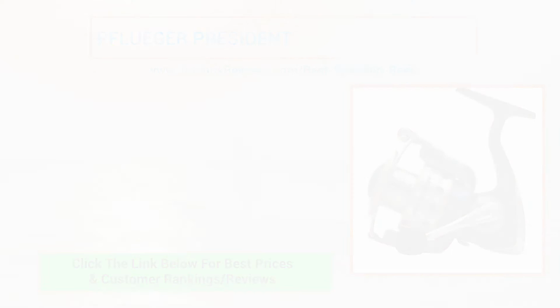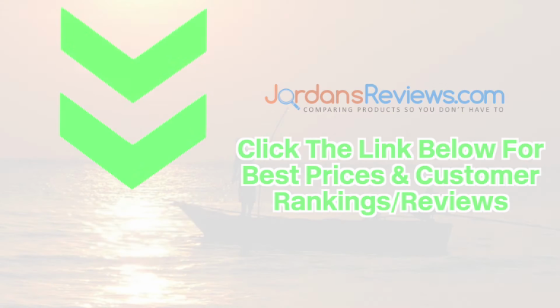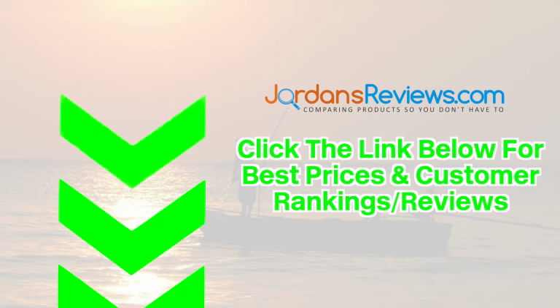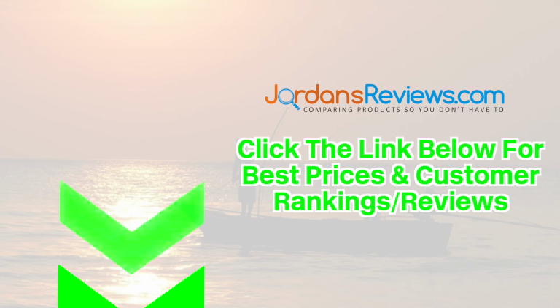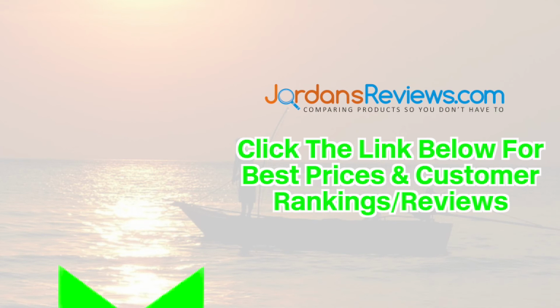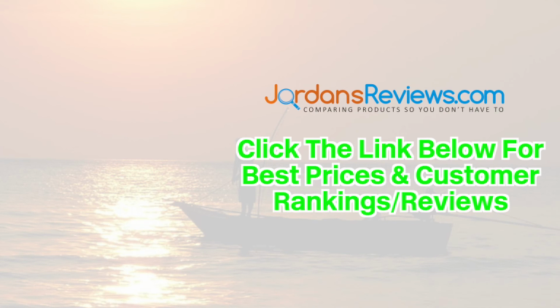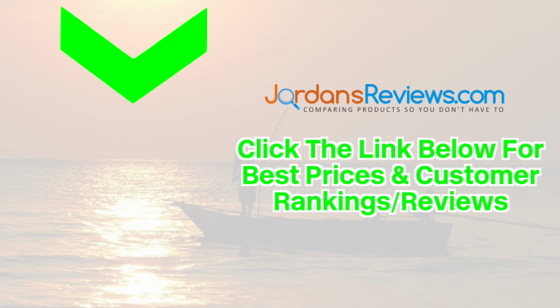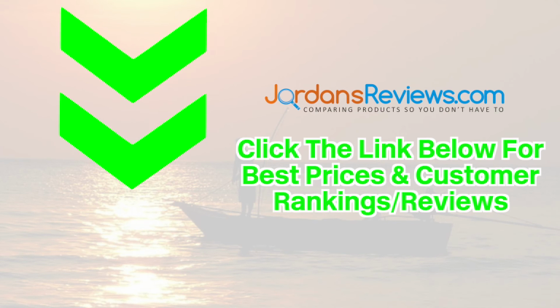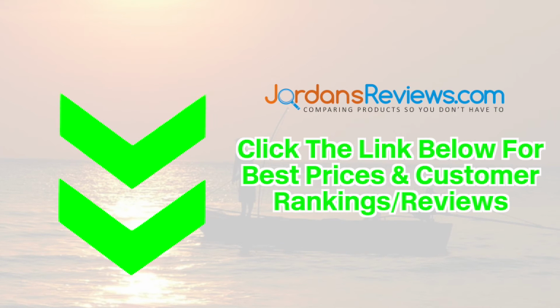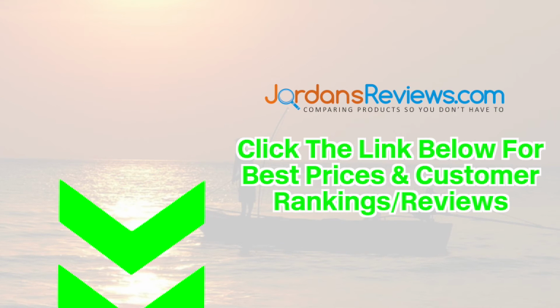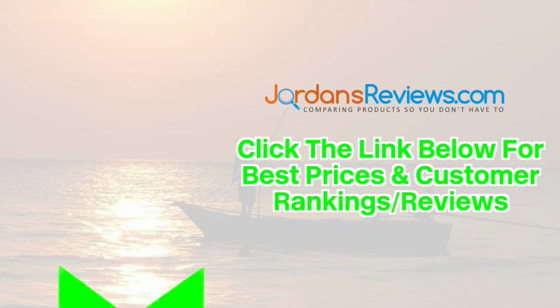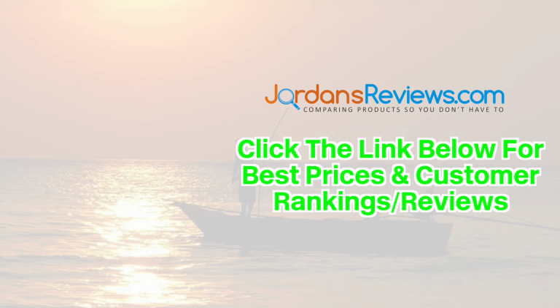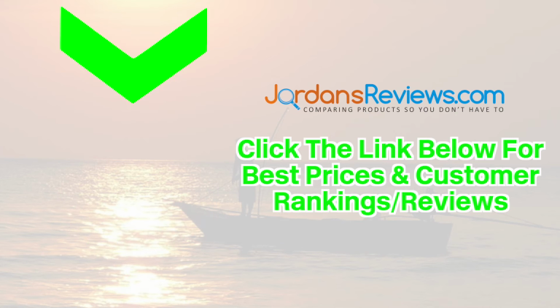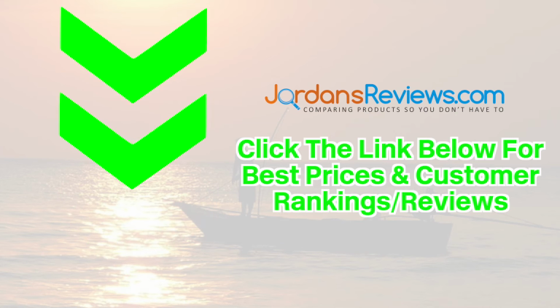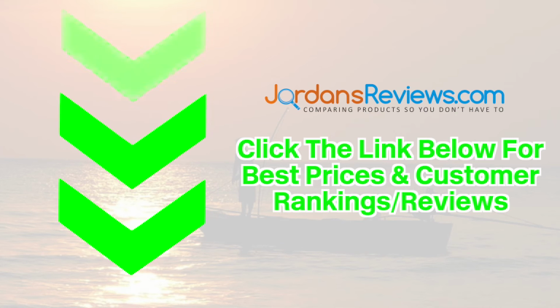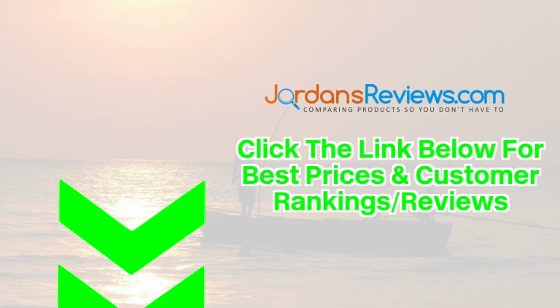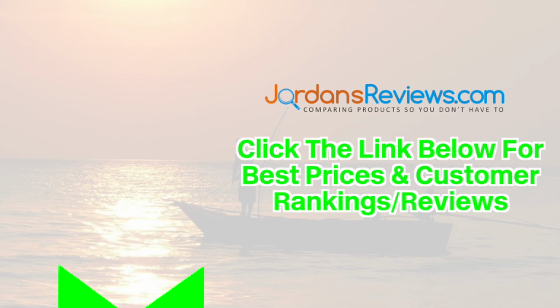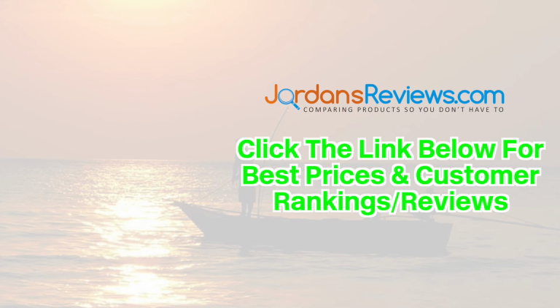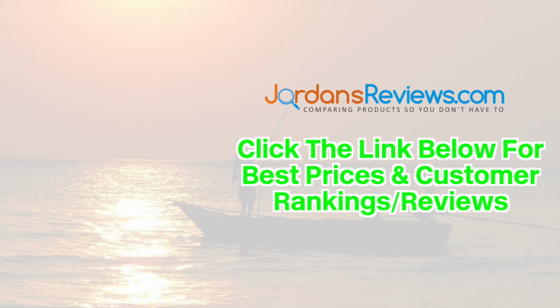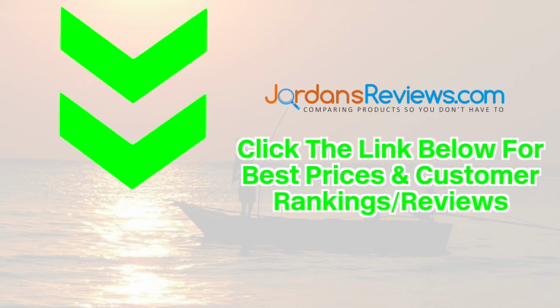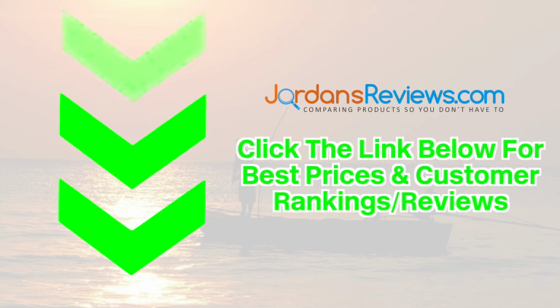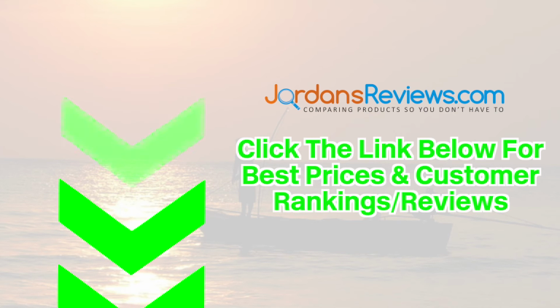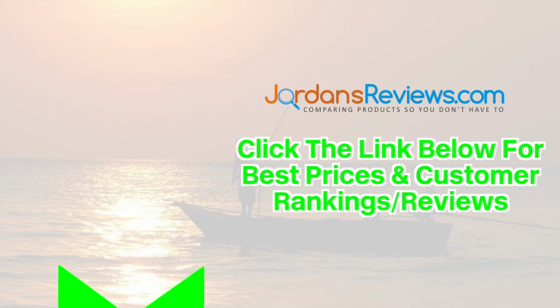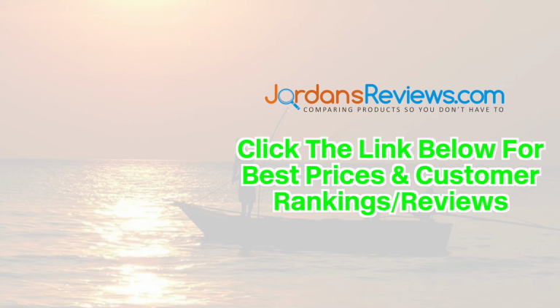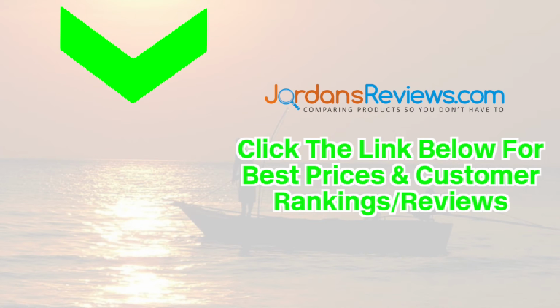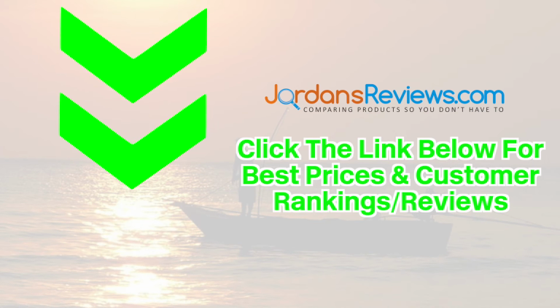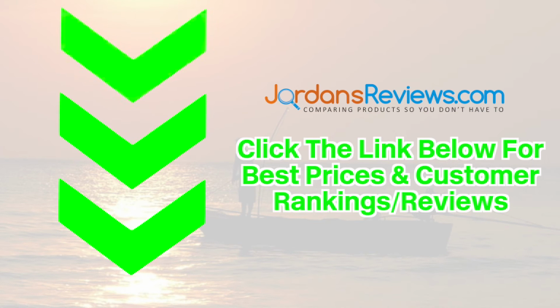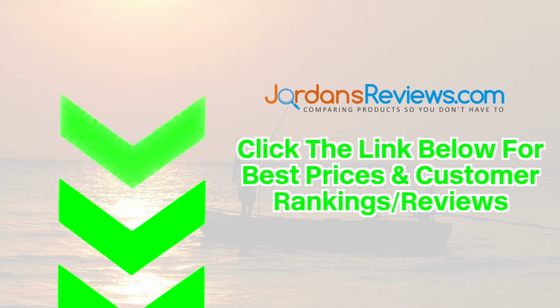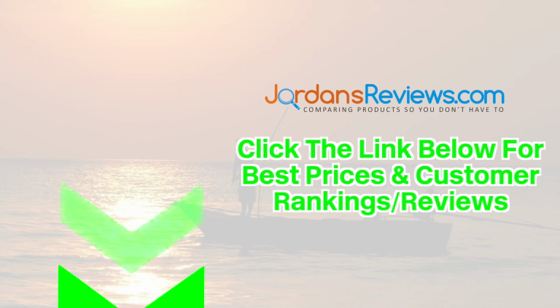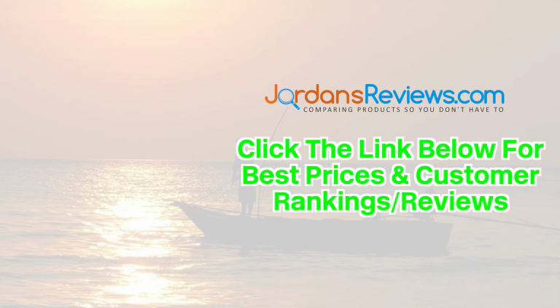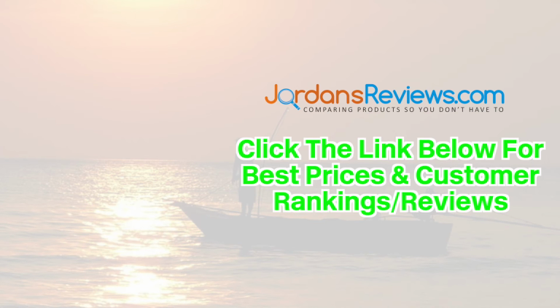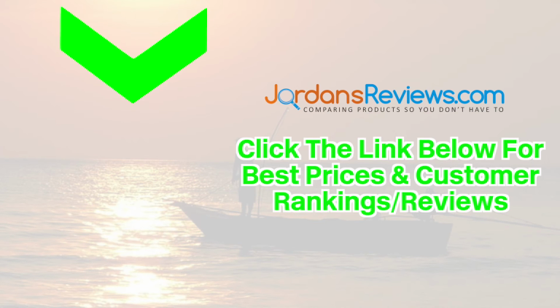Be sure to click the link below for the best prices and customer rankings on these top 5 products.